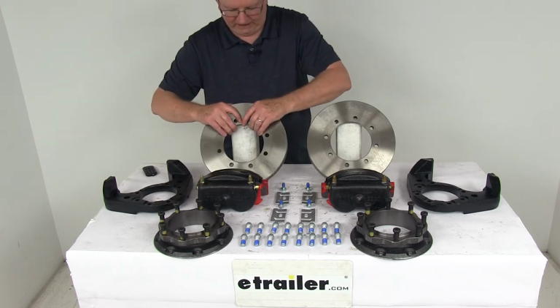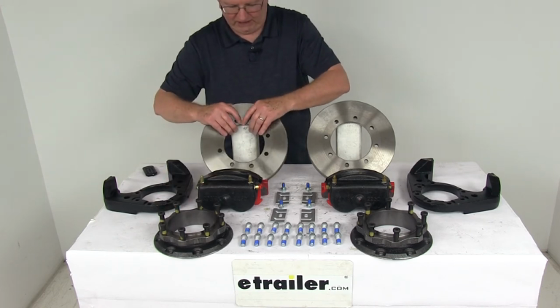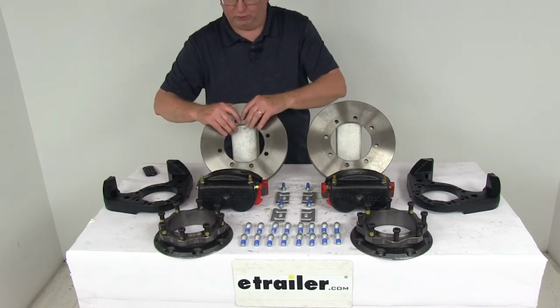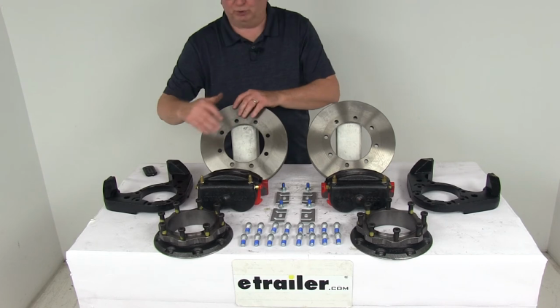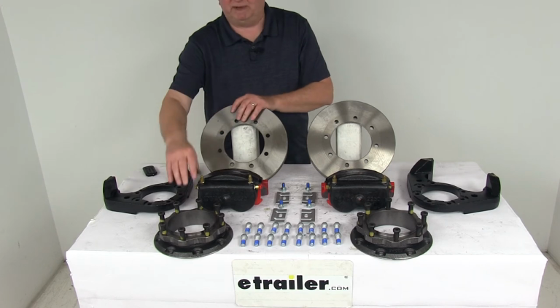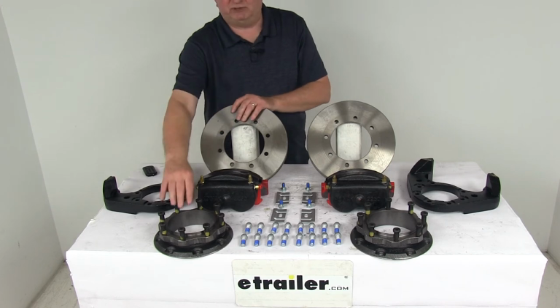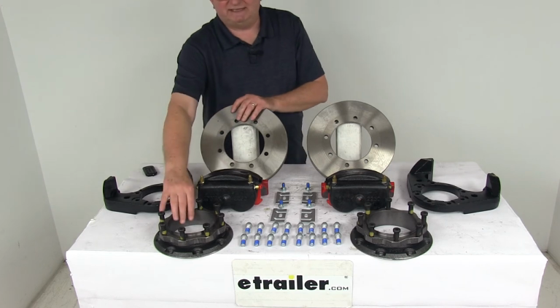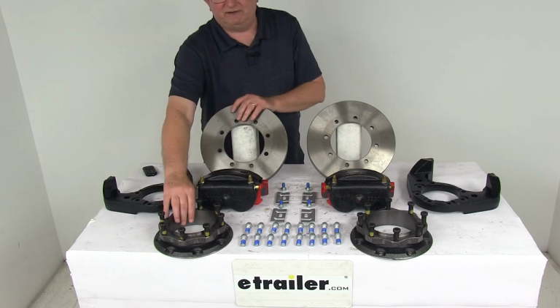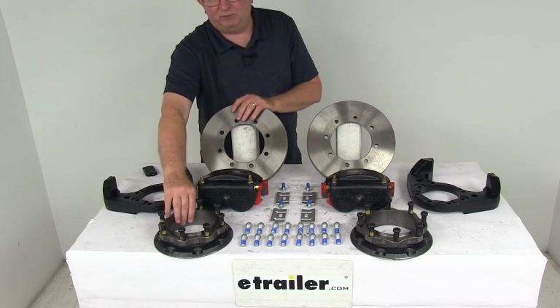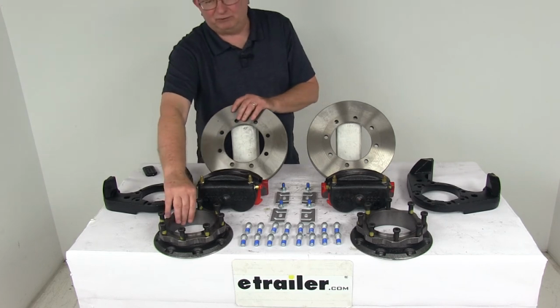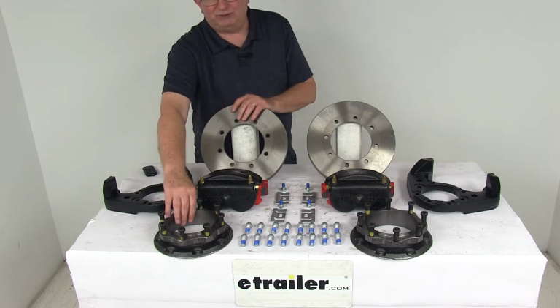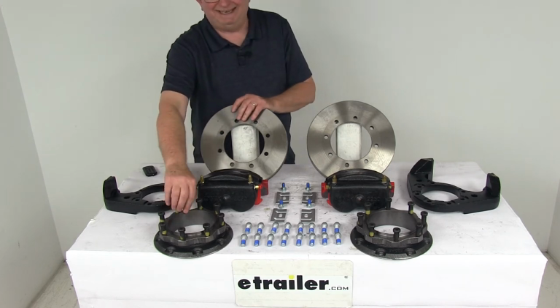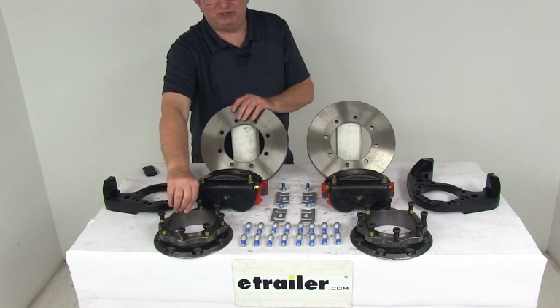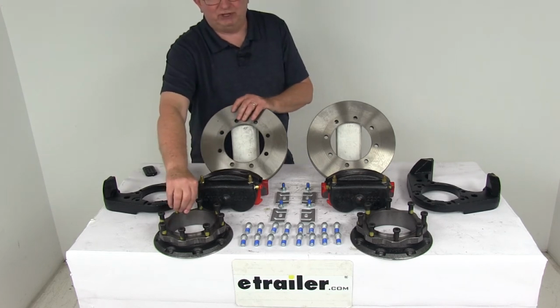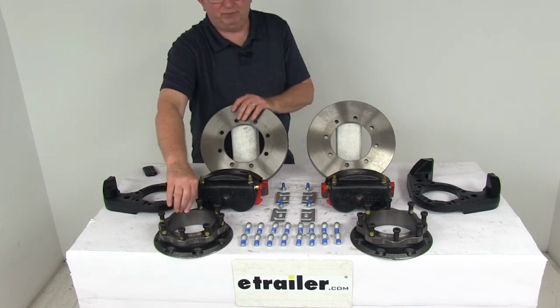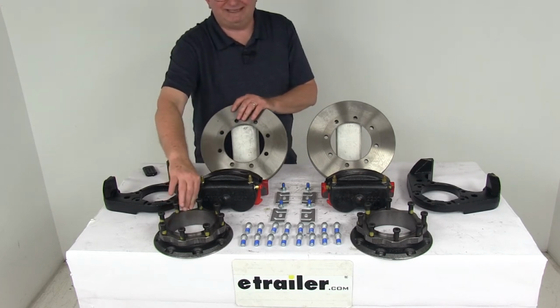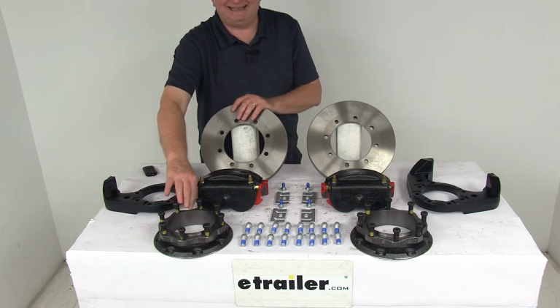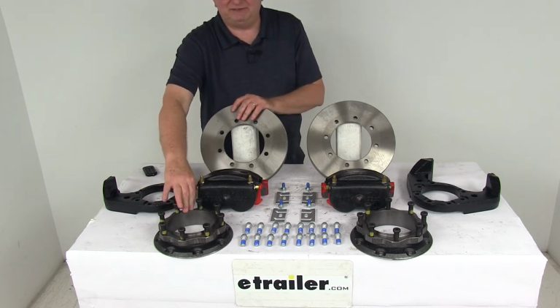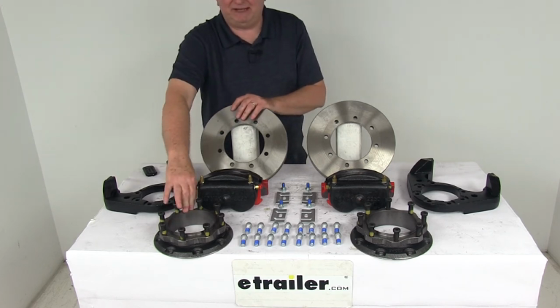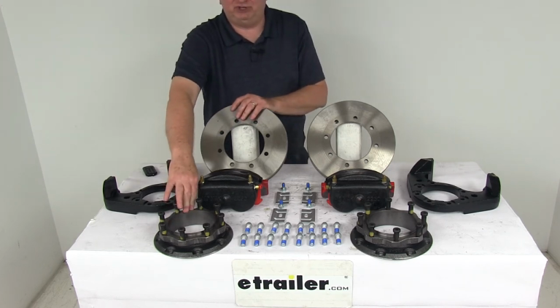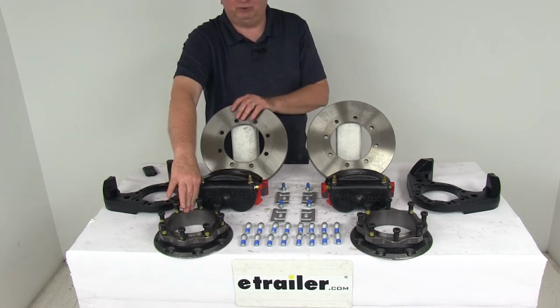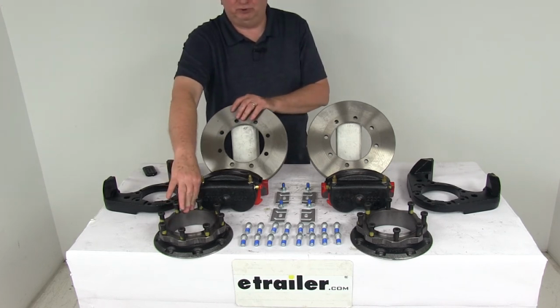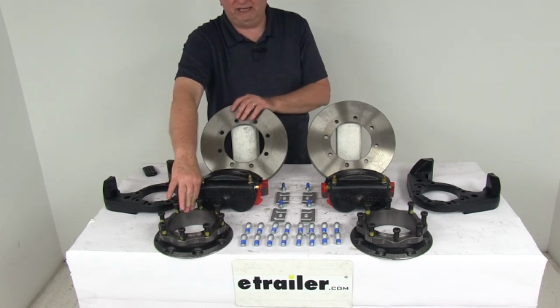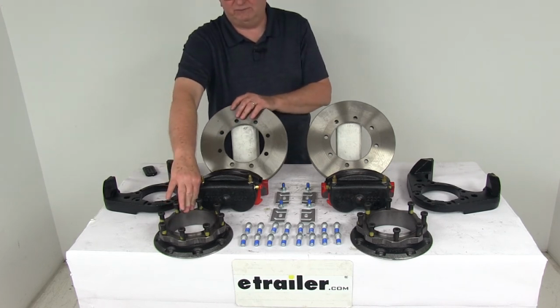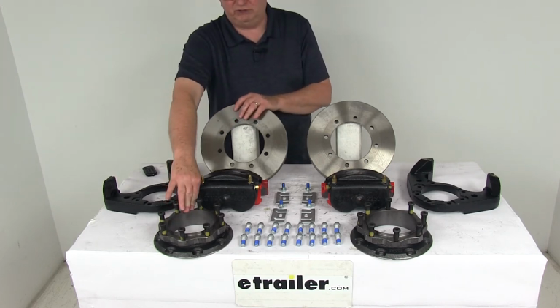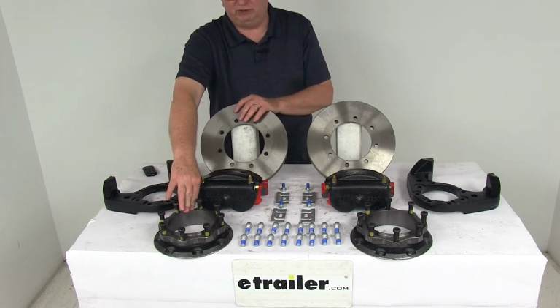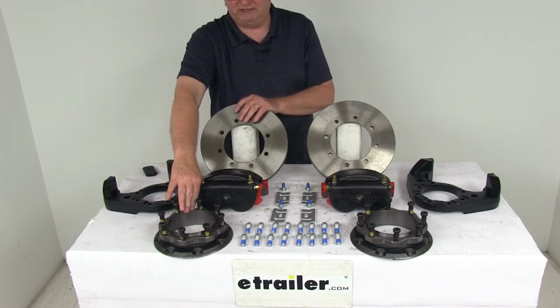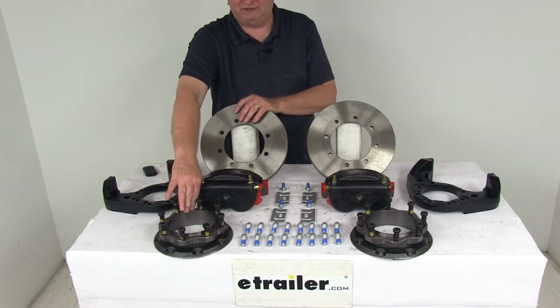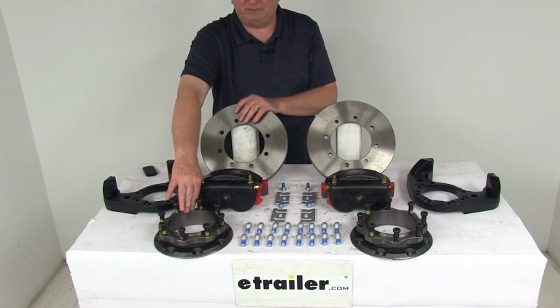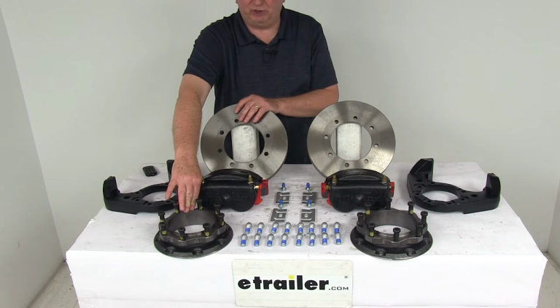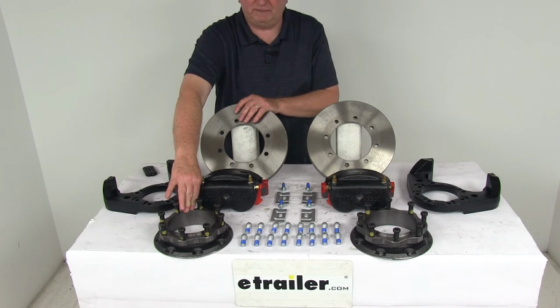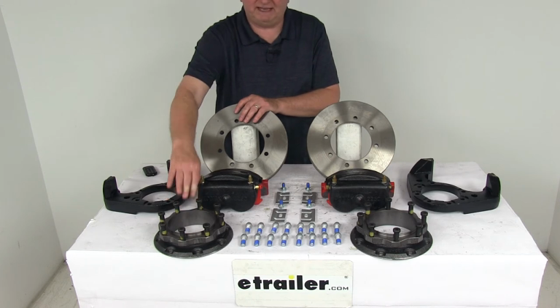The rotor spacer itself will mount to a Dexter Lippert 10,000 pound general duty hub, which we do sell separately on our website.